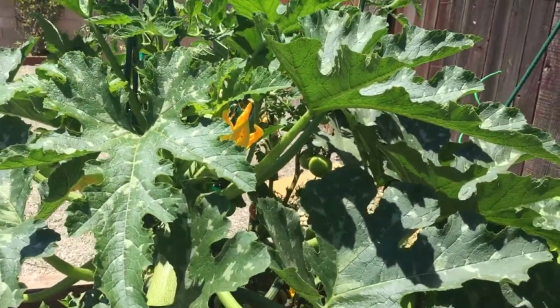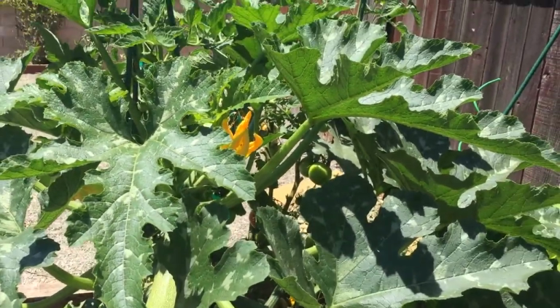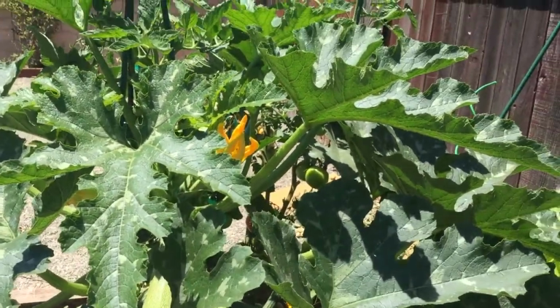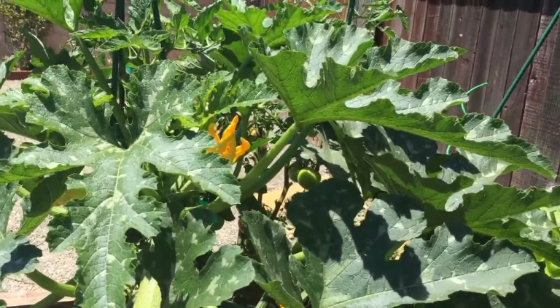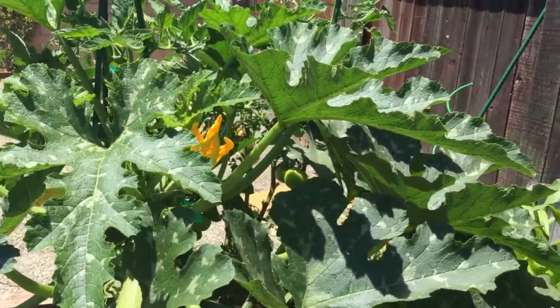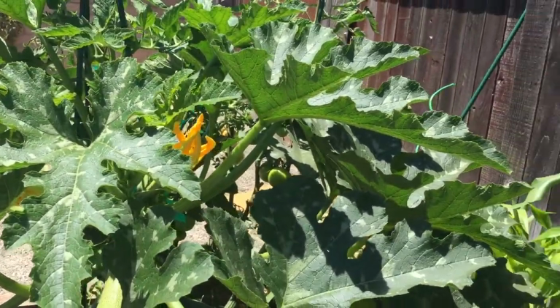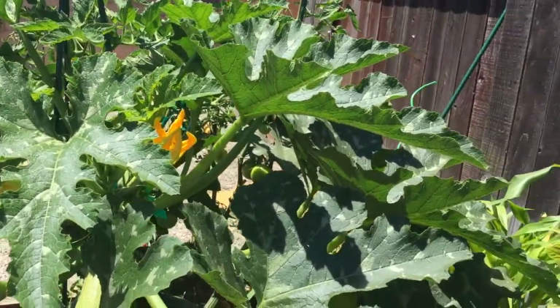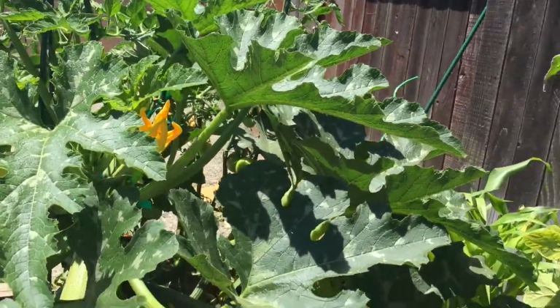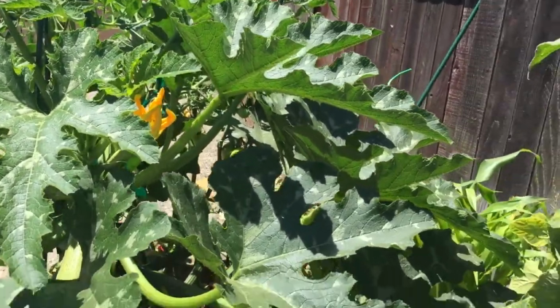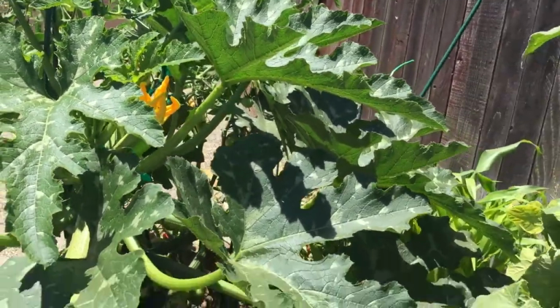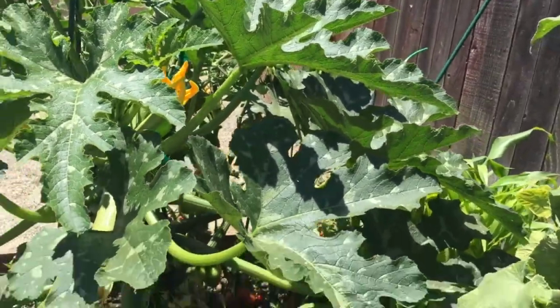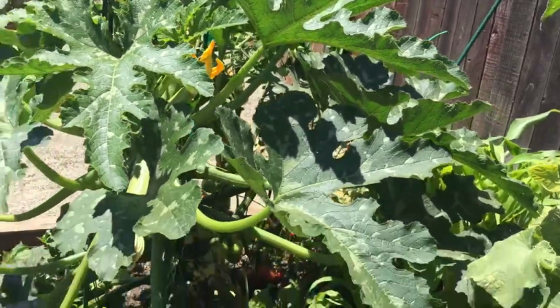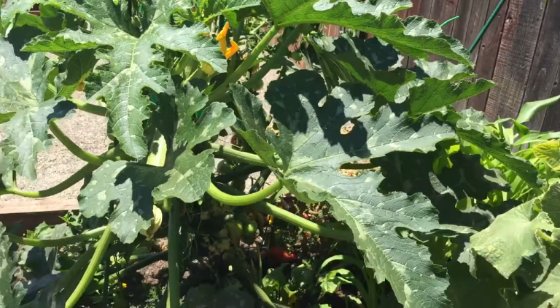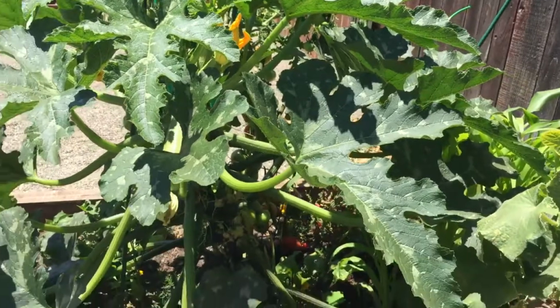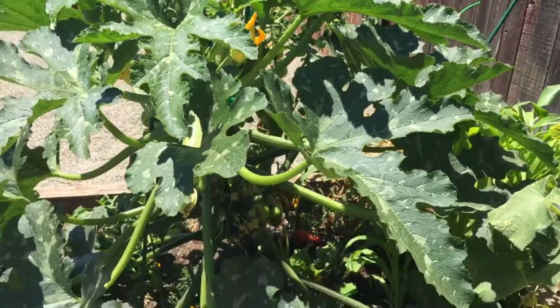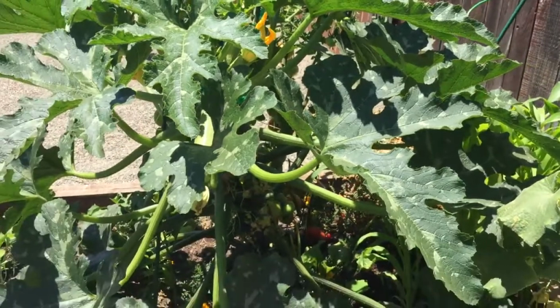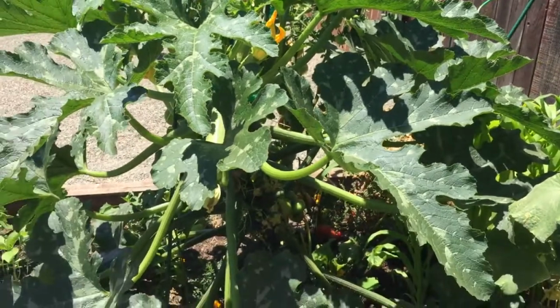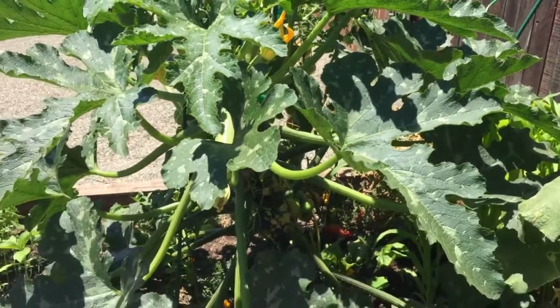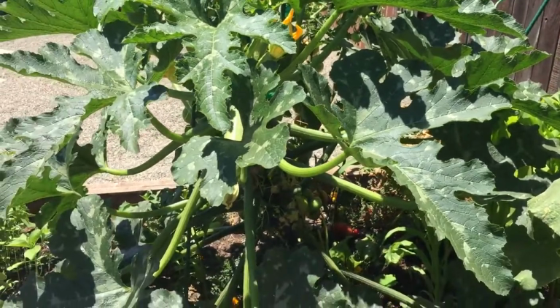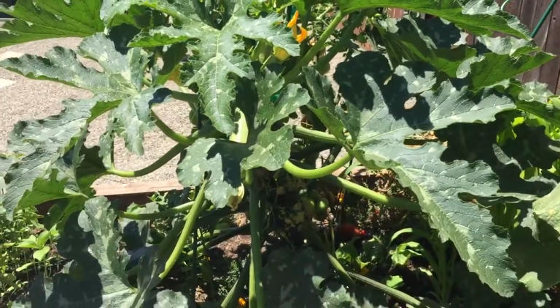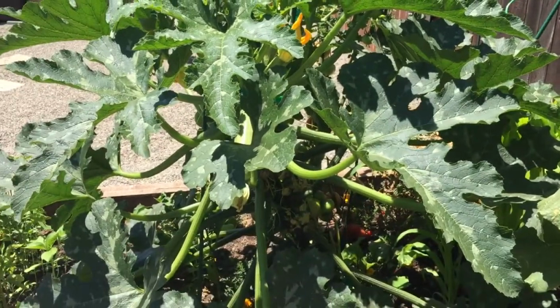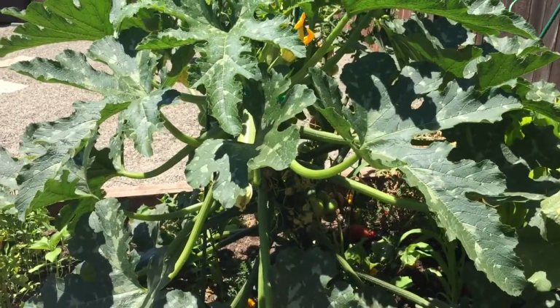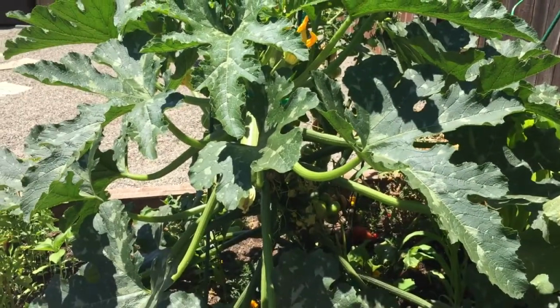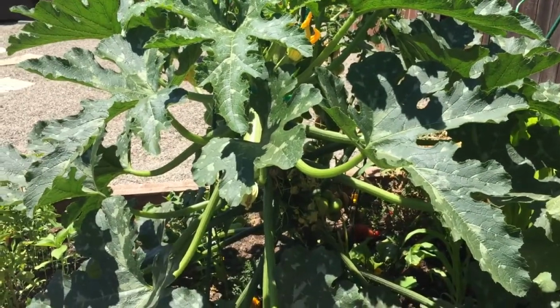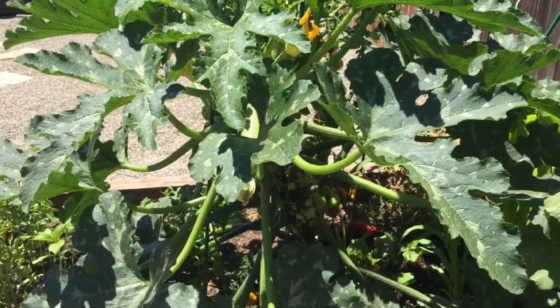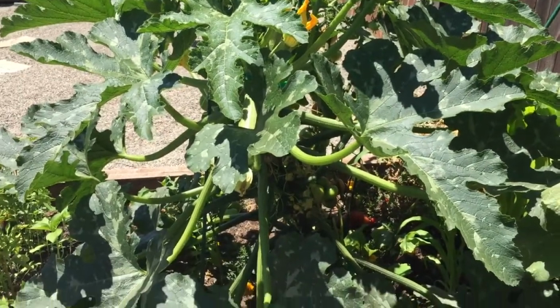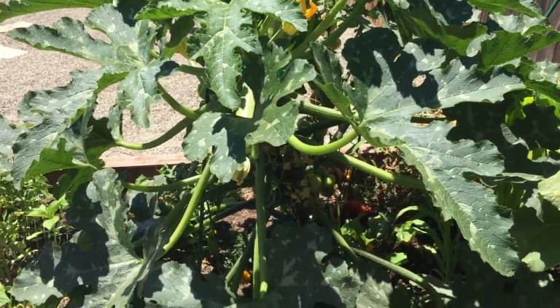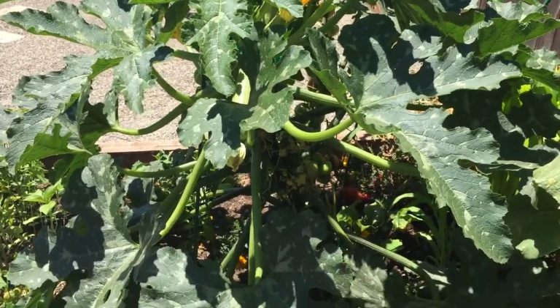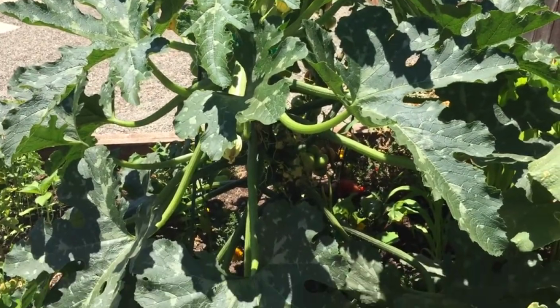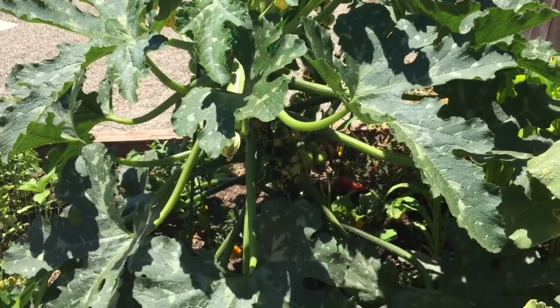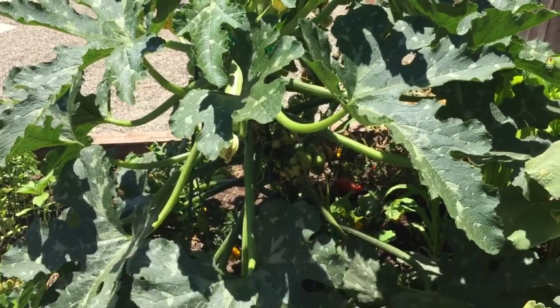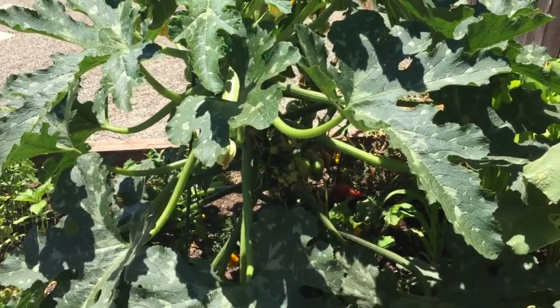So anyway, there's my observation for the day. You guys have fun in your gardens.